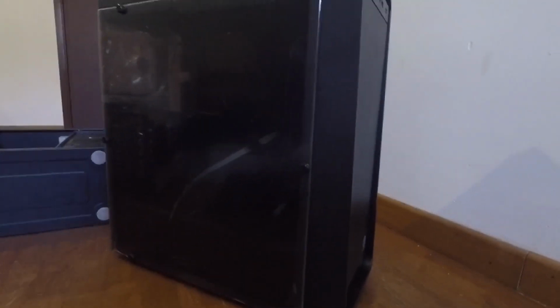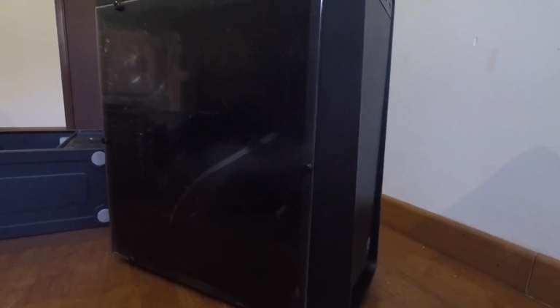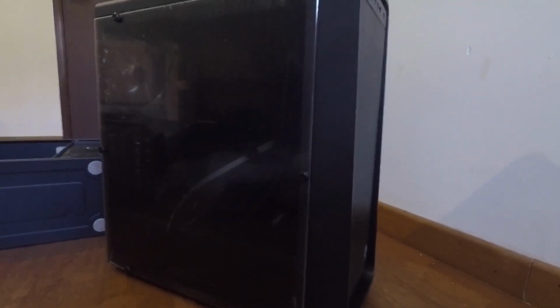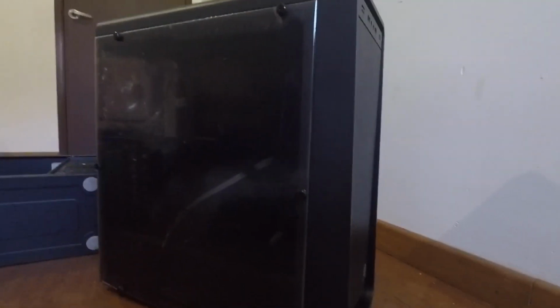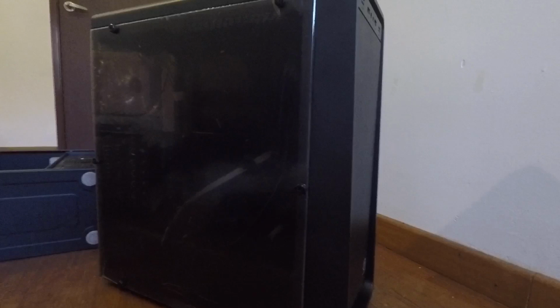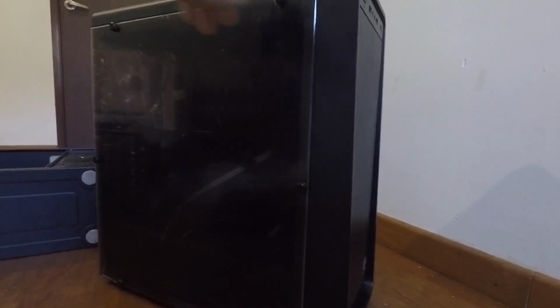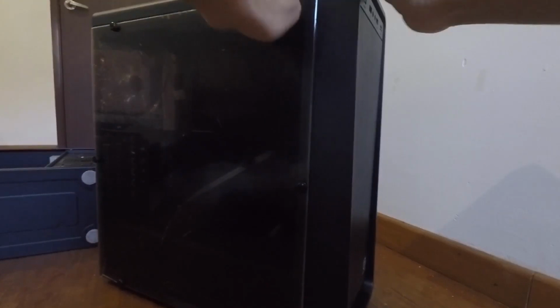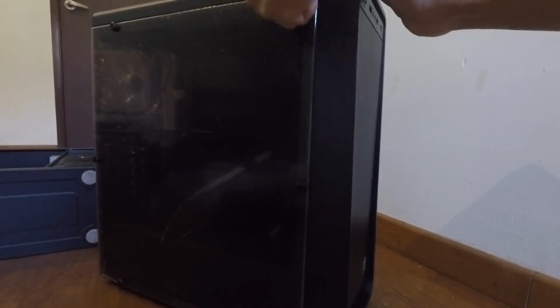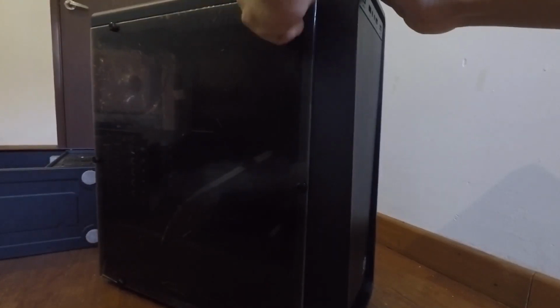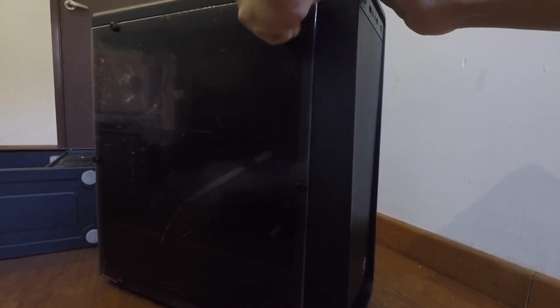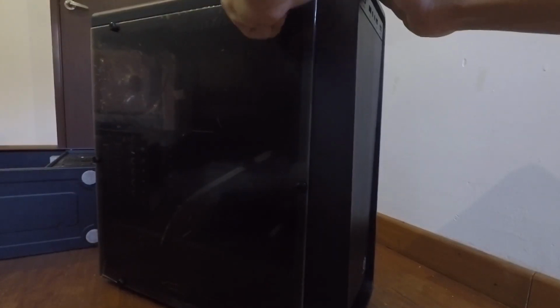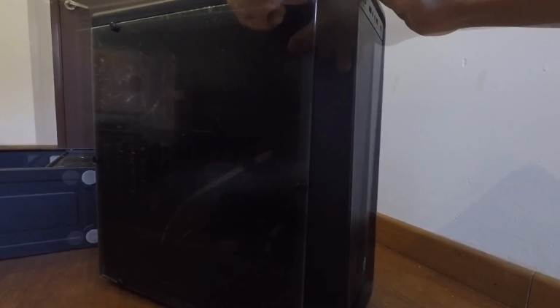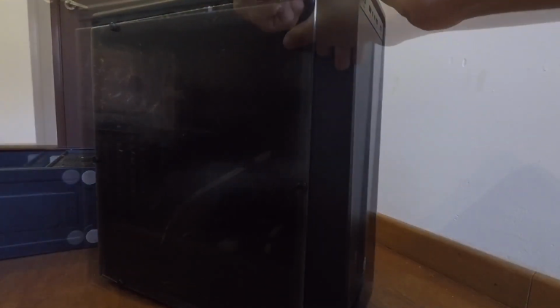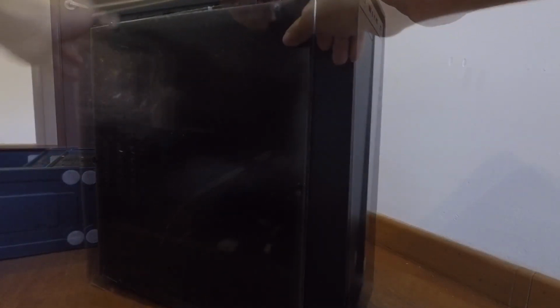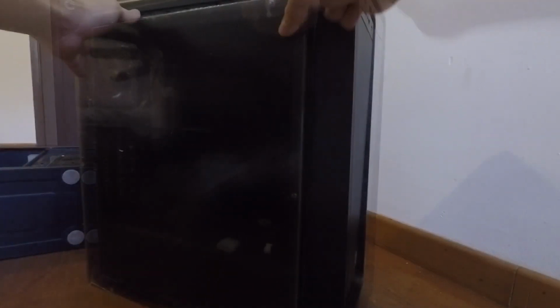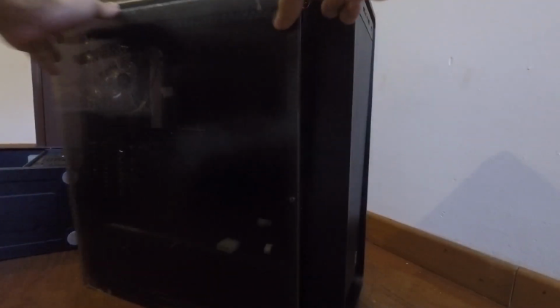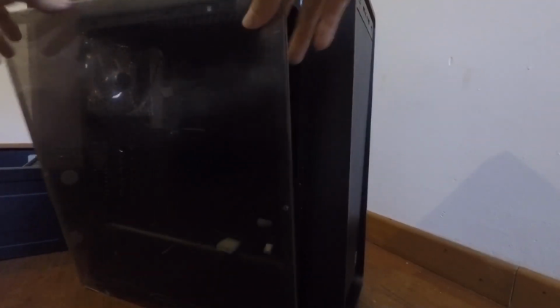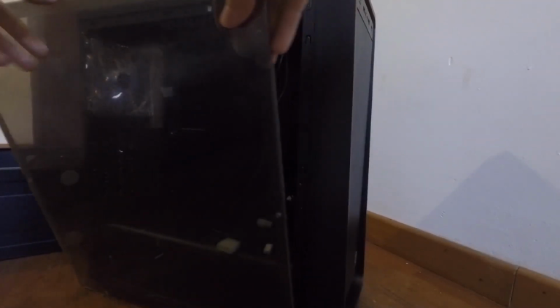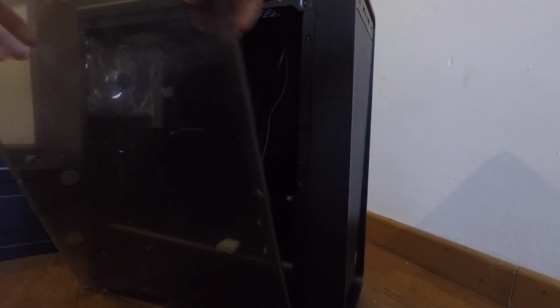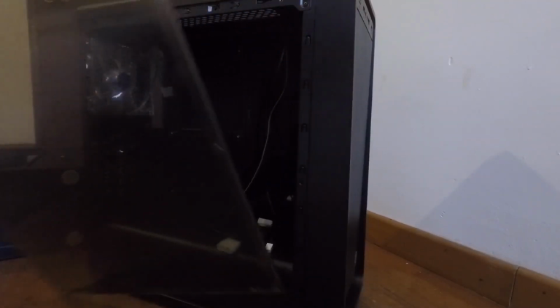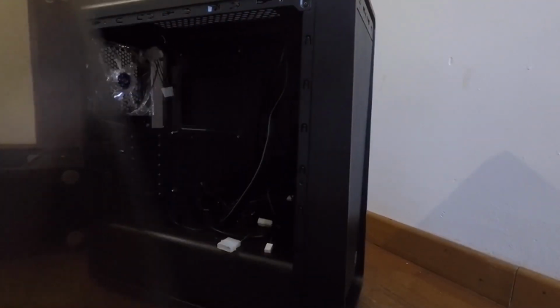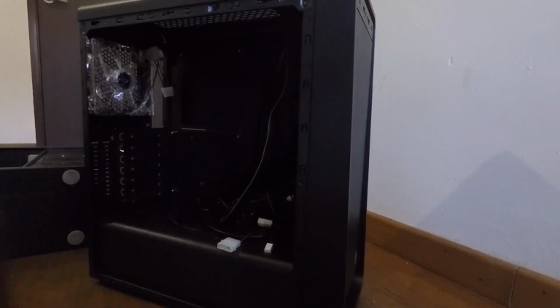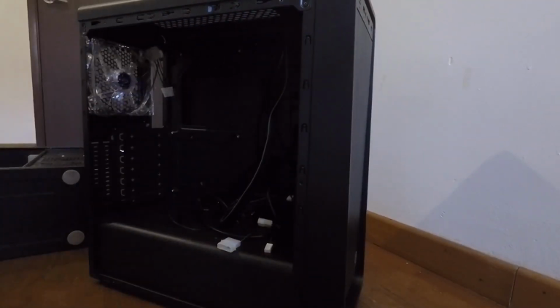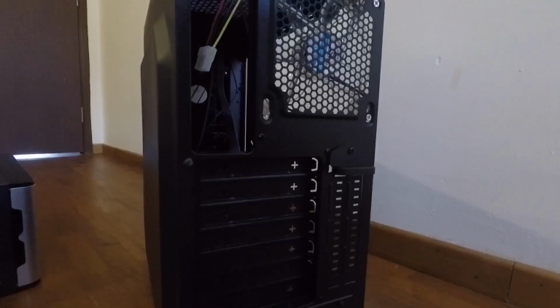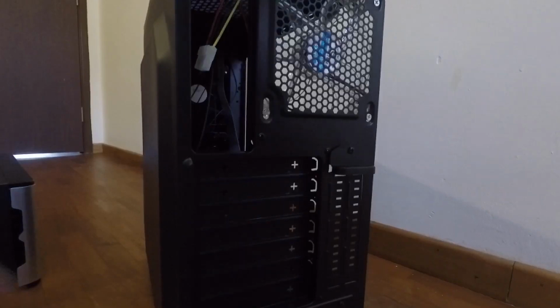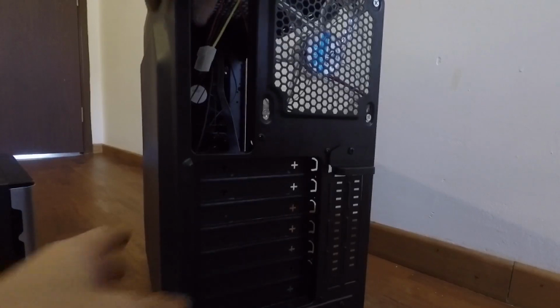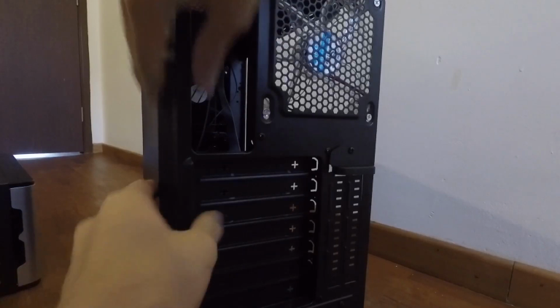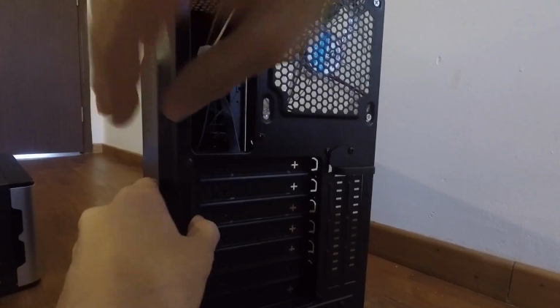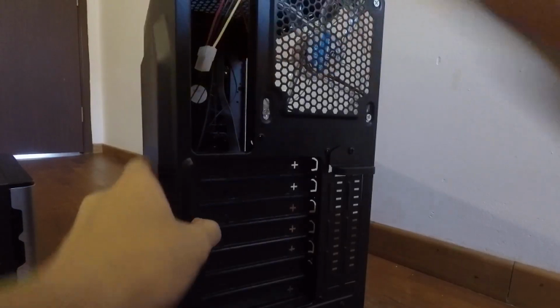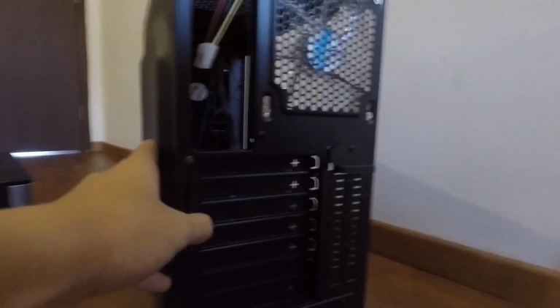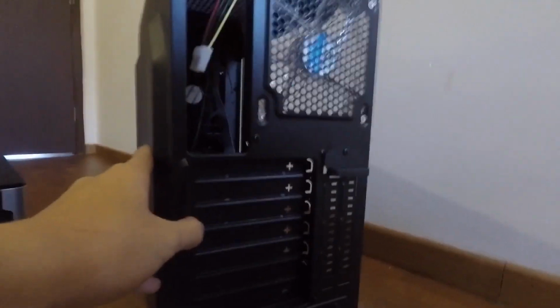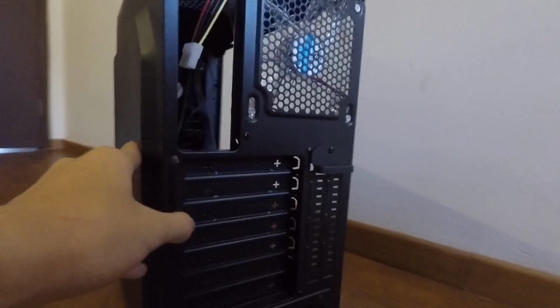You can start to put all your components back into the new case. You need to remove all the side panels to give you easier access.